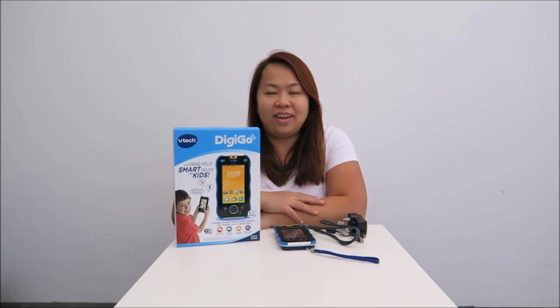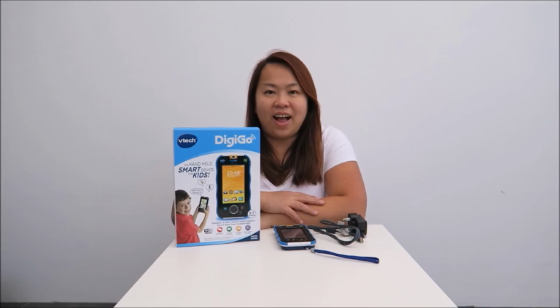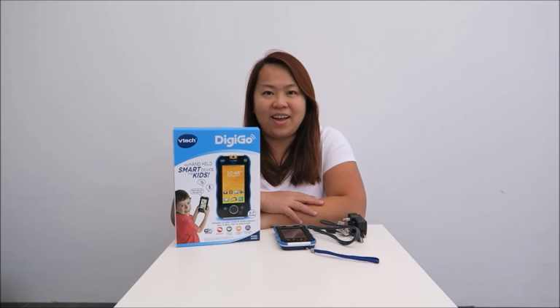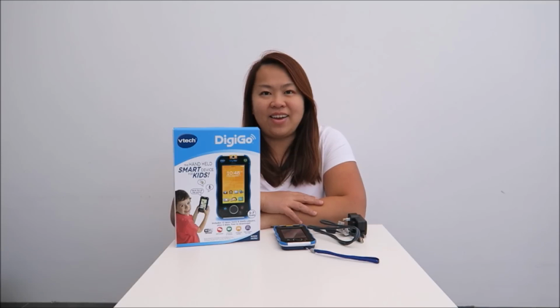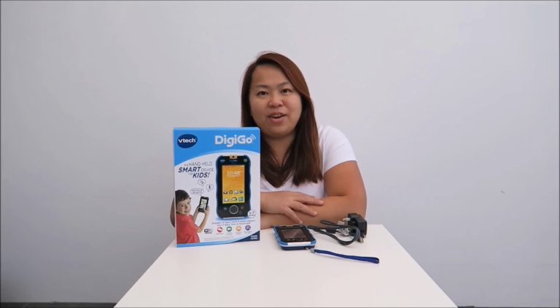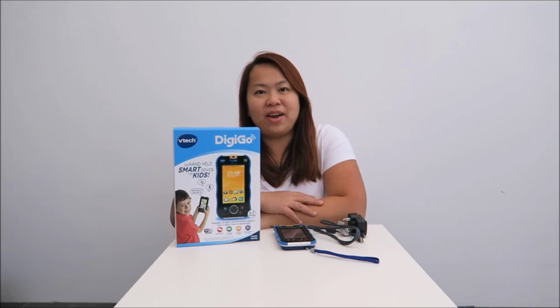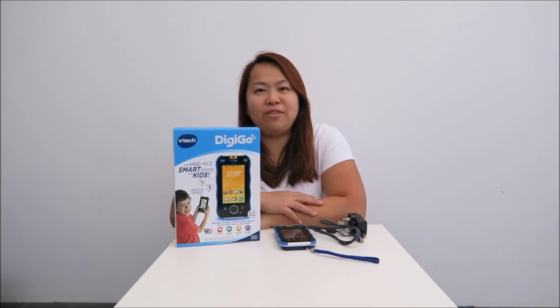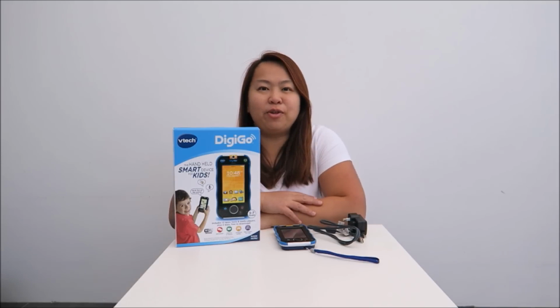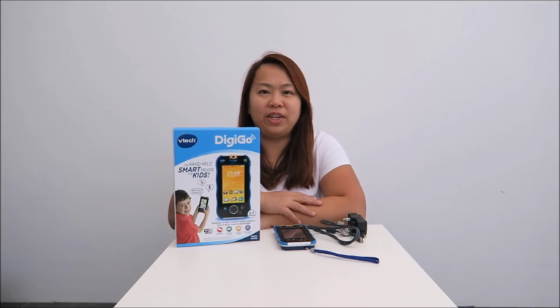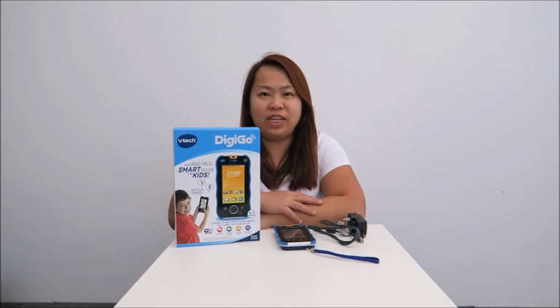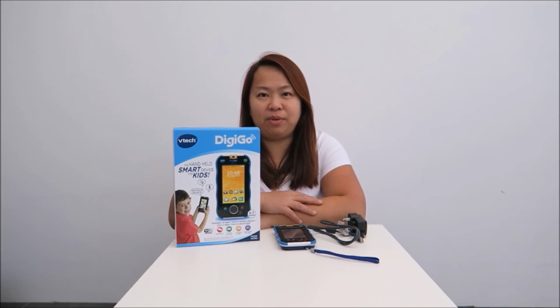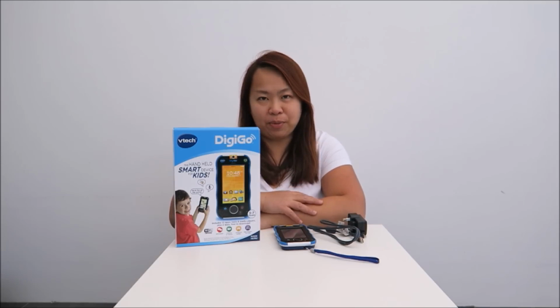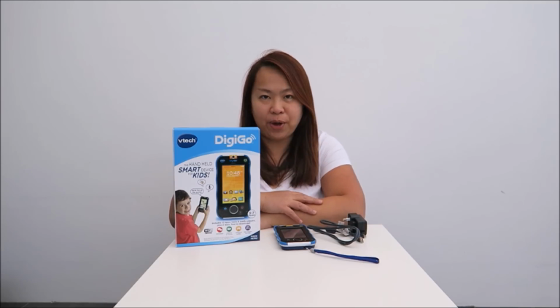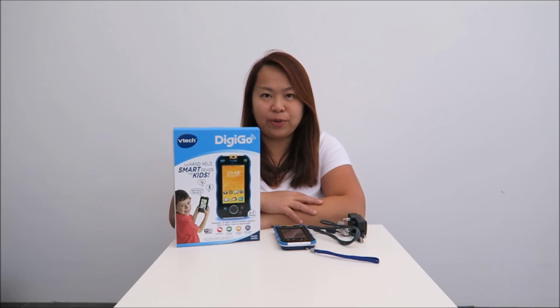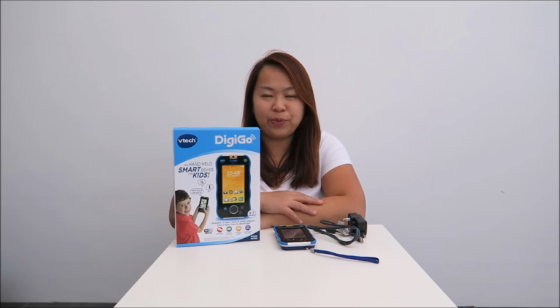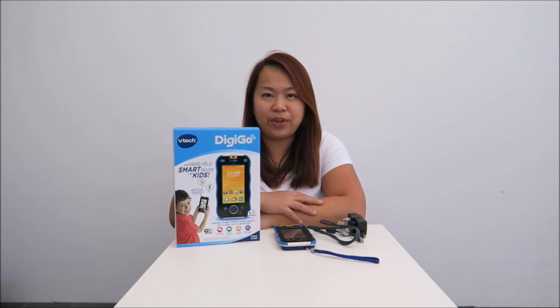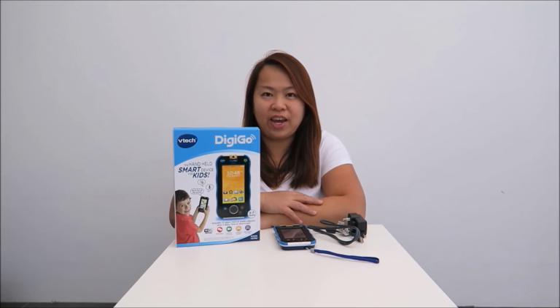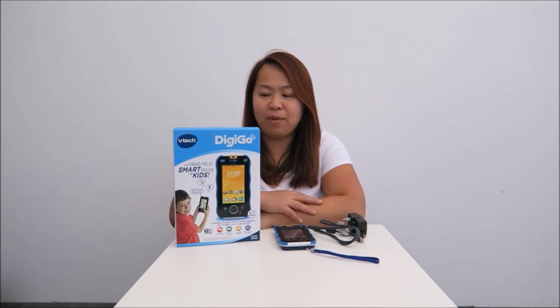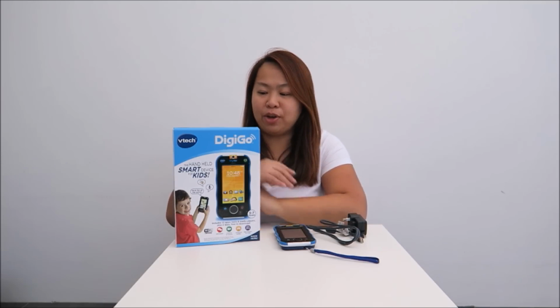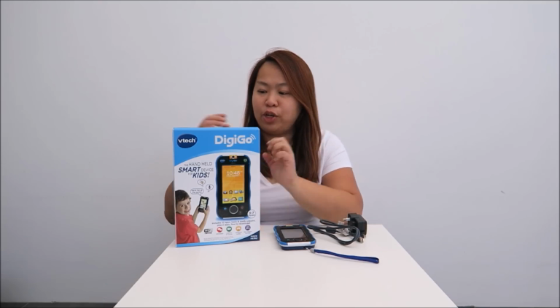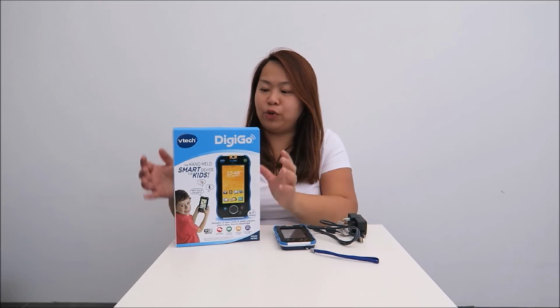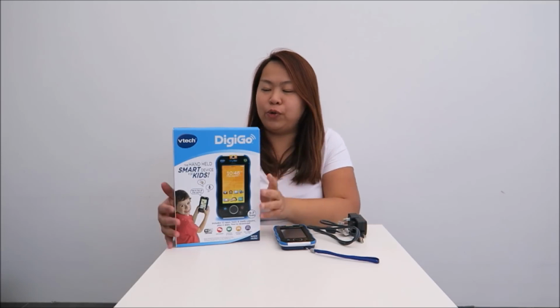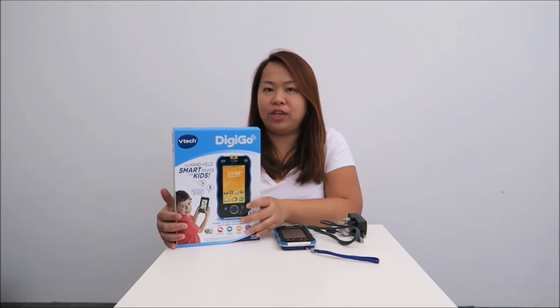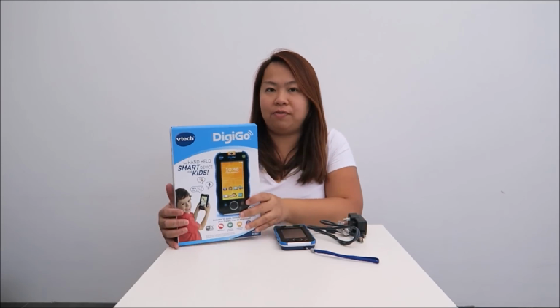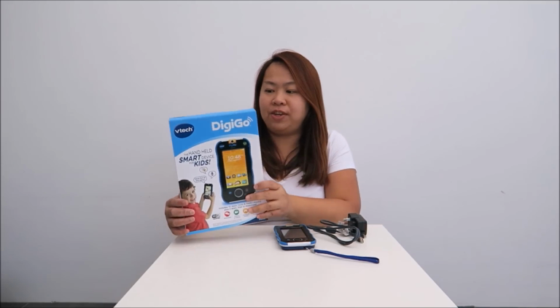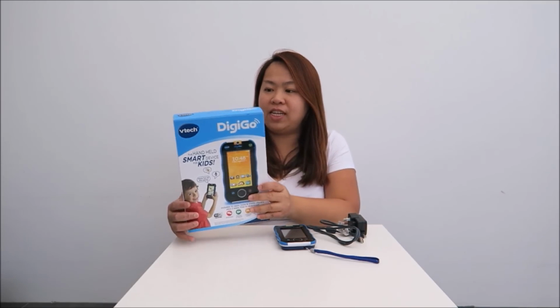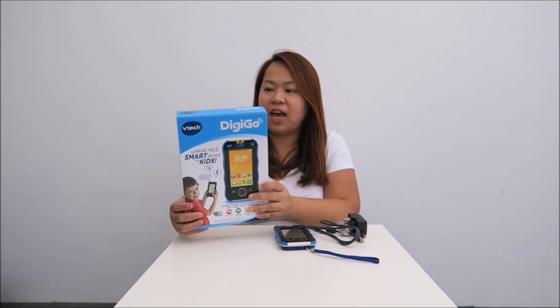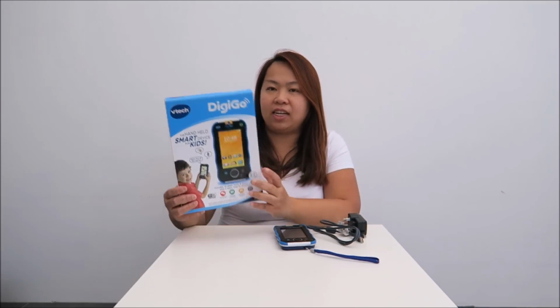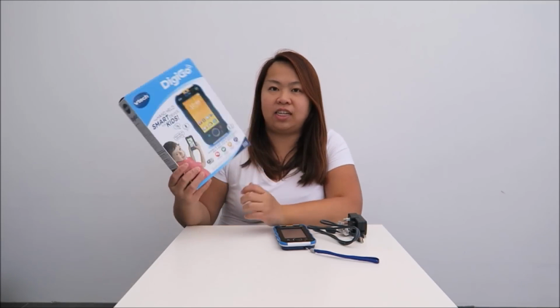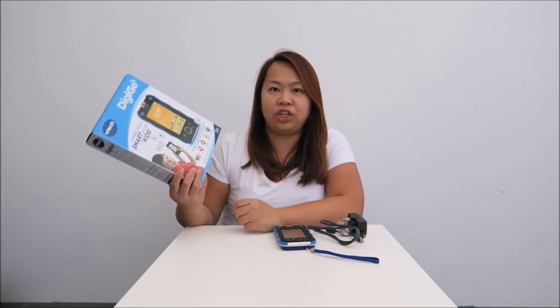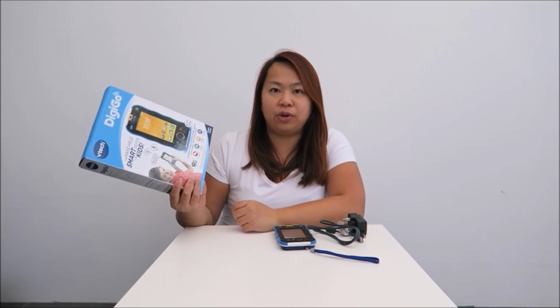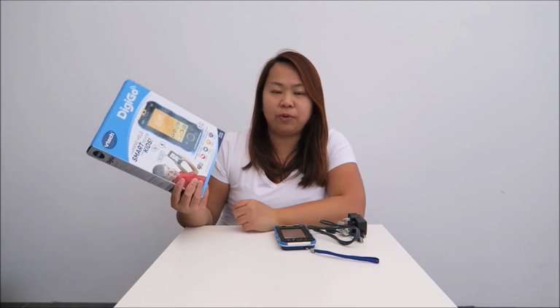Hi, I'm Eileen from ET Suite from Home. Today I'm going to show you this VTech DigiGo.